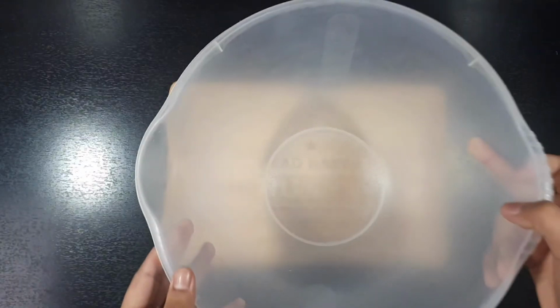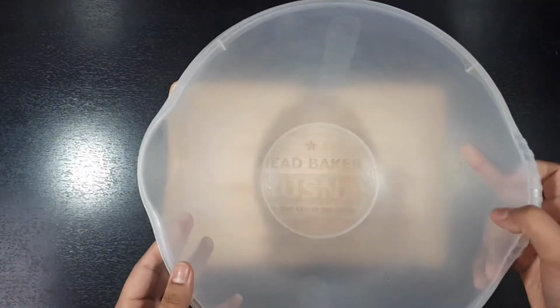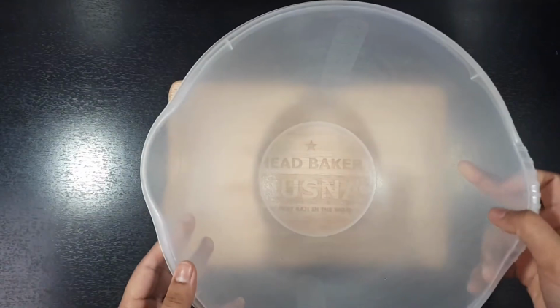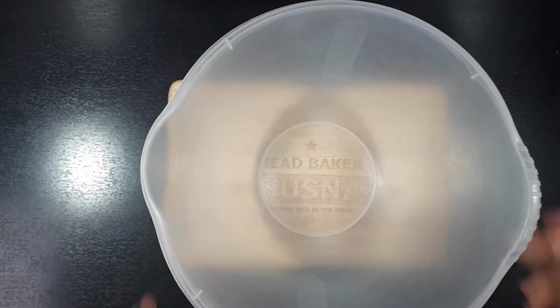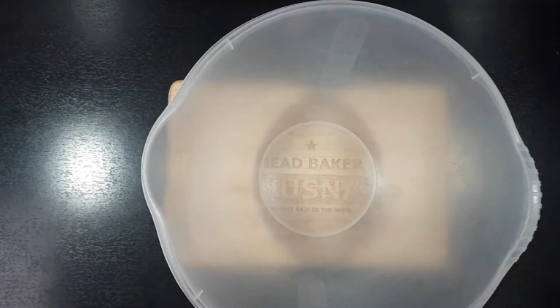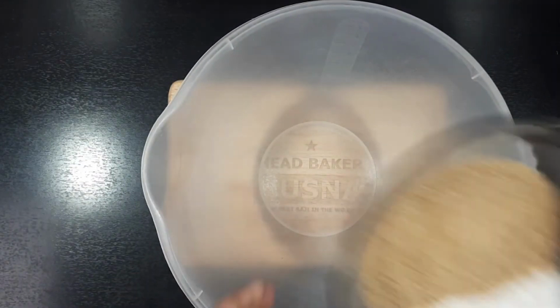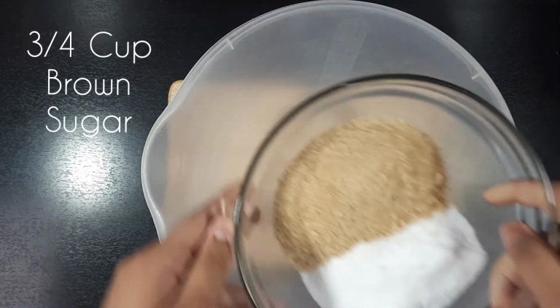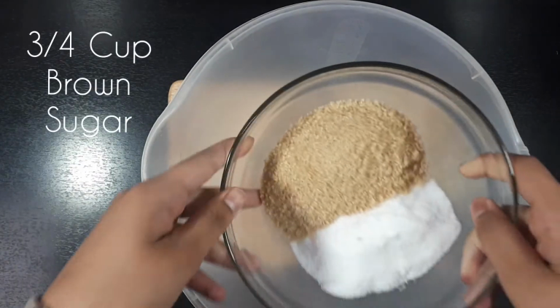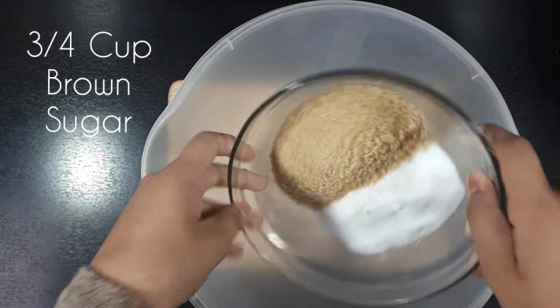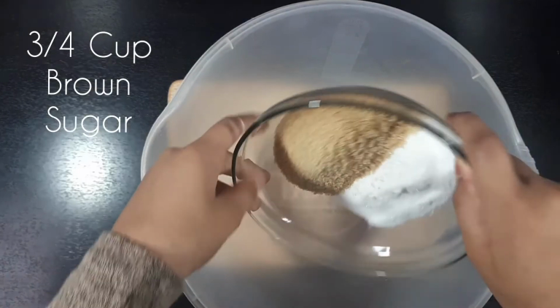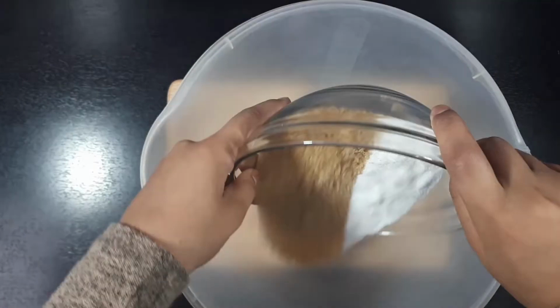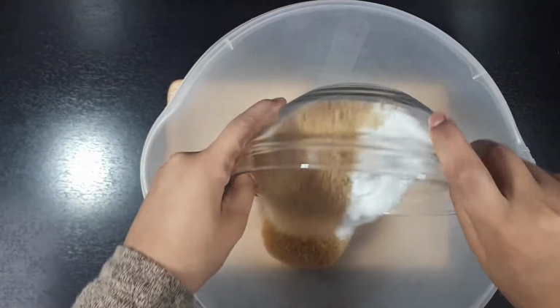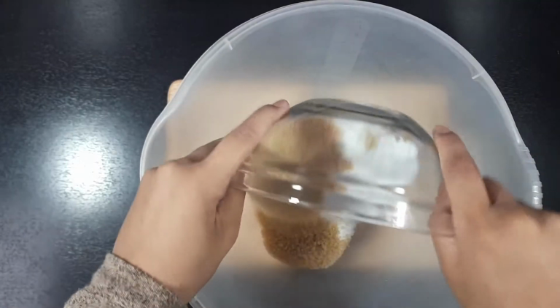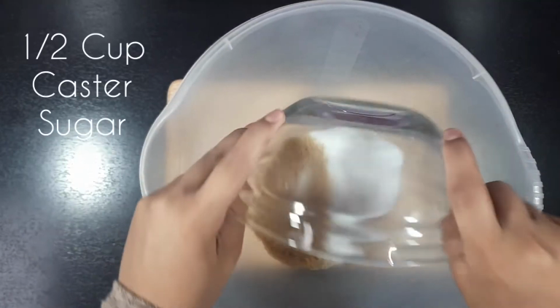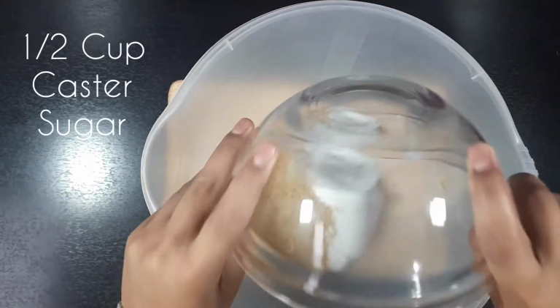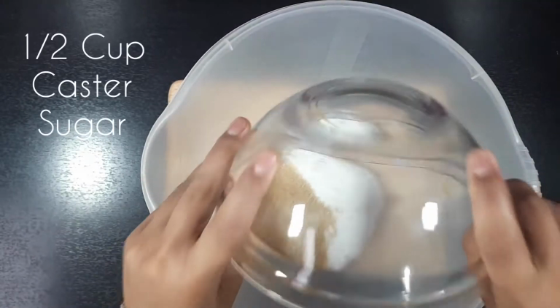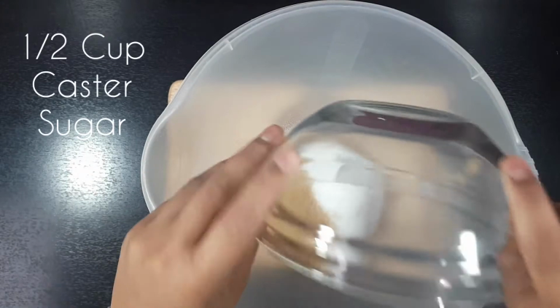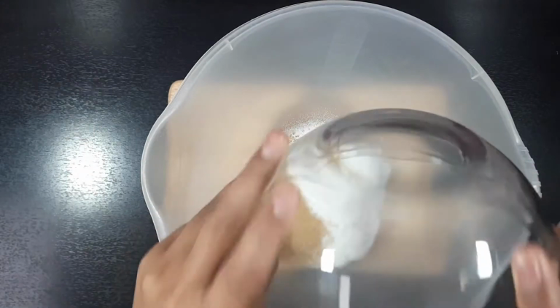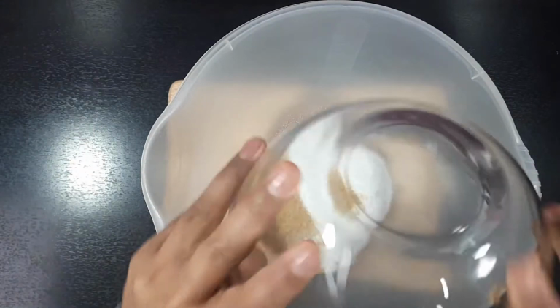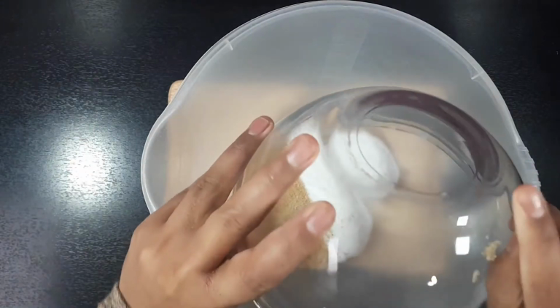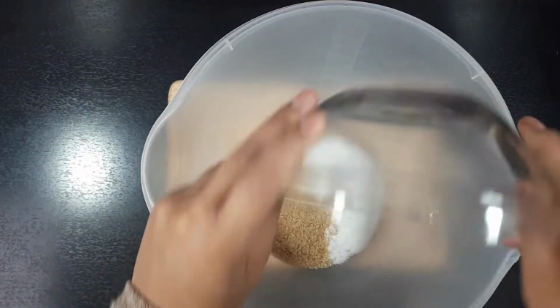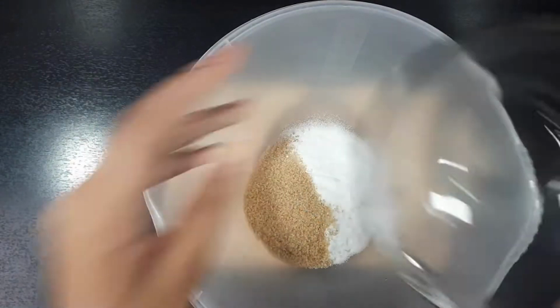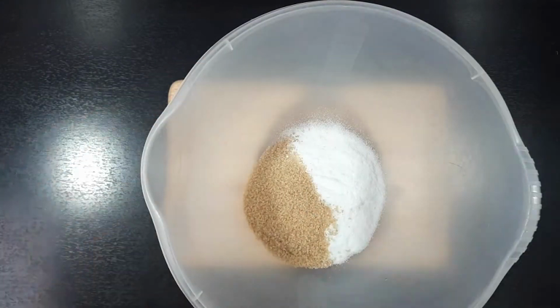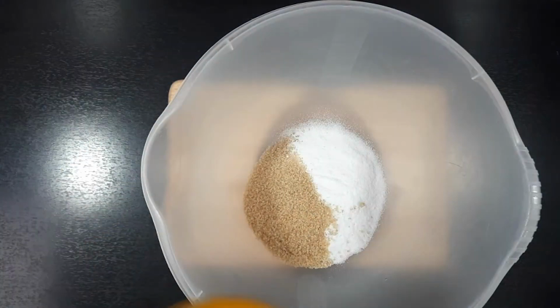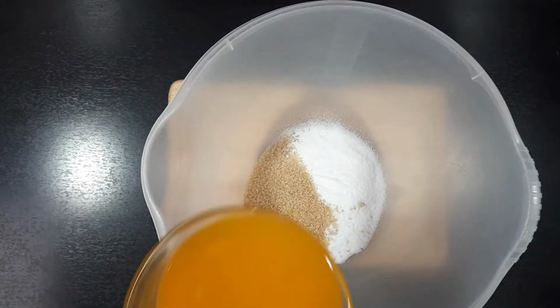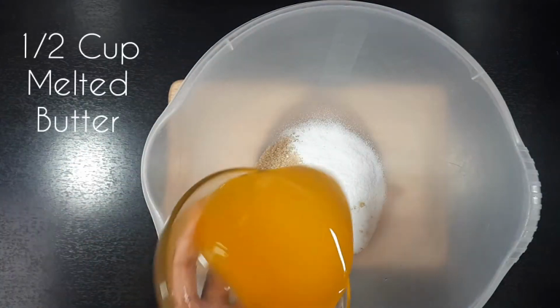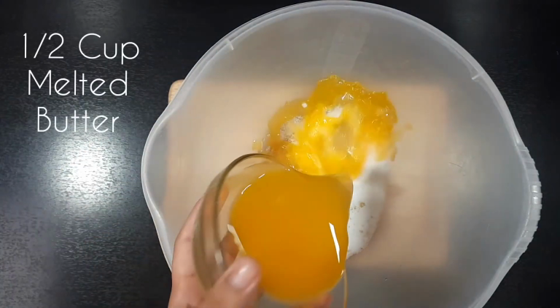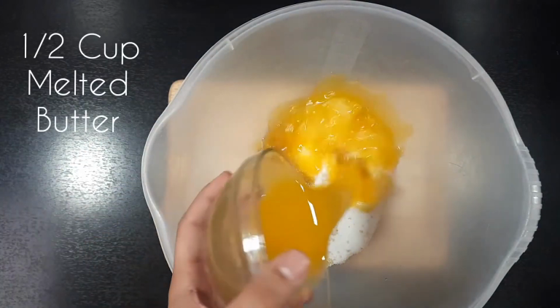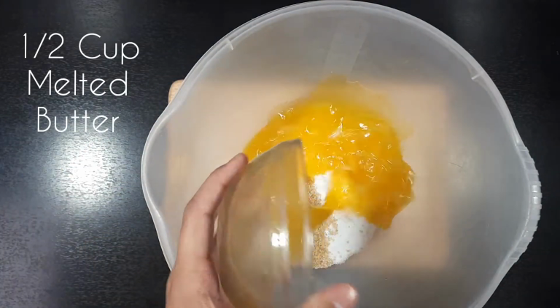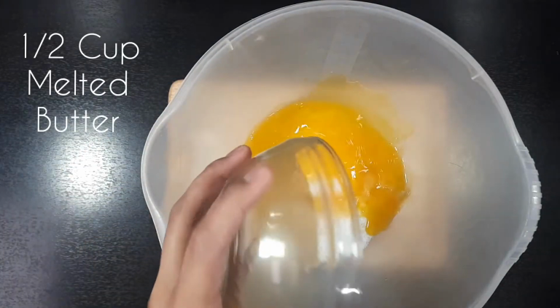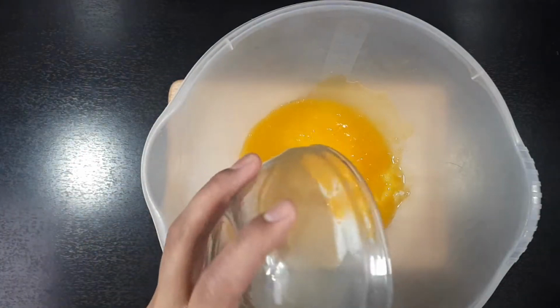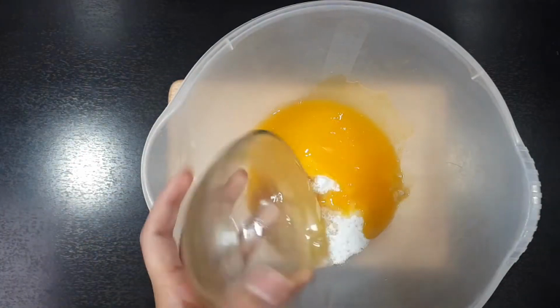In a mixing bowl we are going to start by adding in 3 quarter cups of brown sugar, half a cup of caster sugar and half a cup of melted butter.